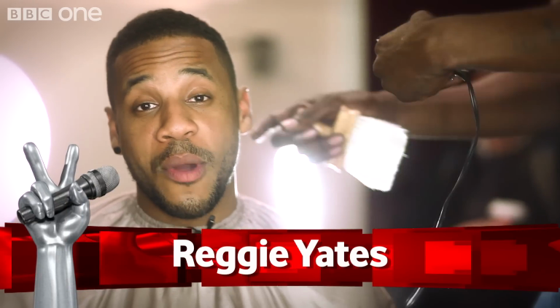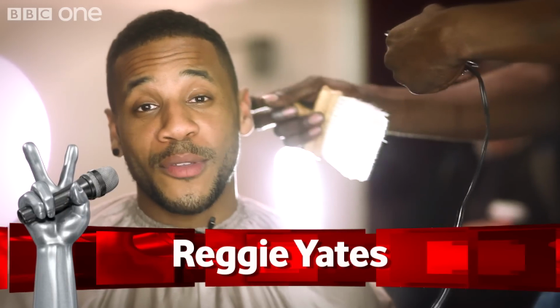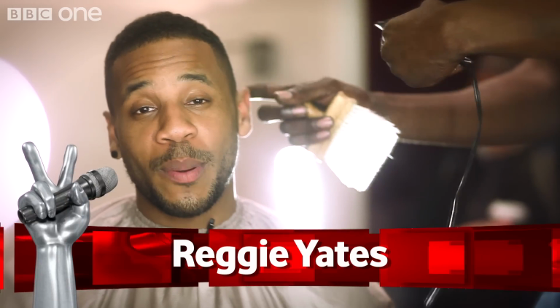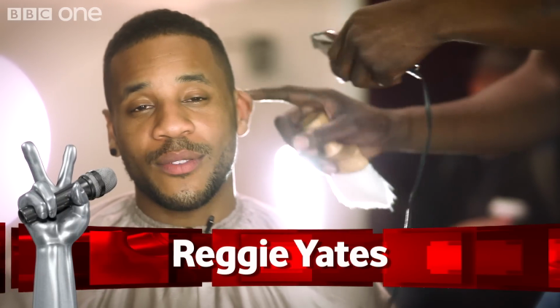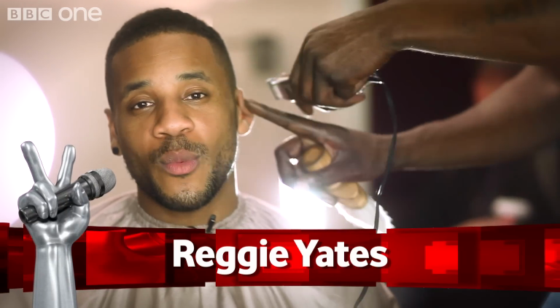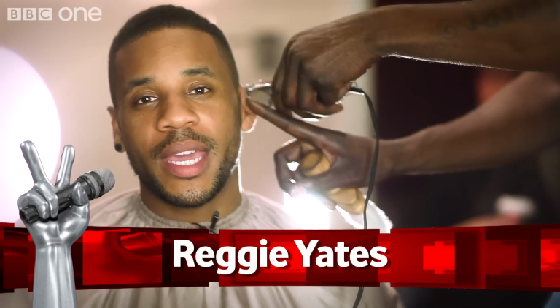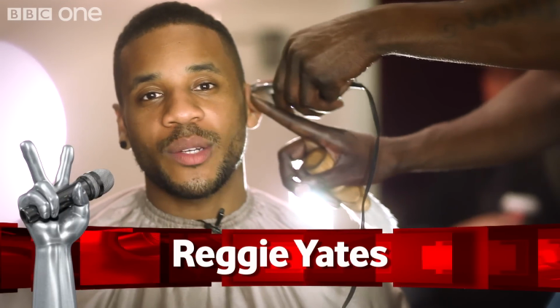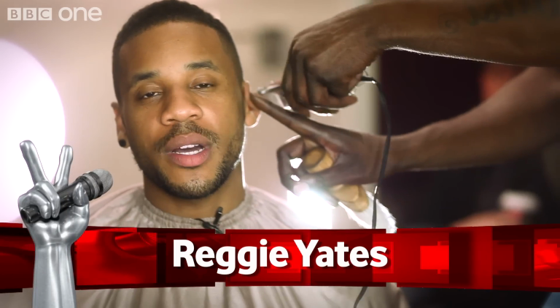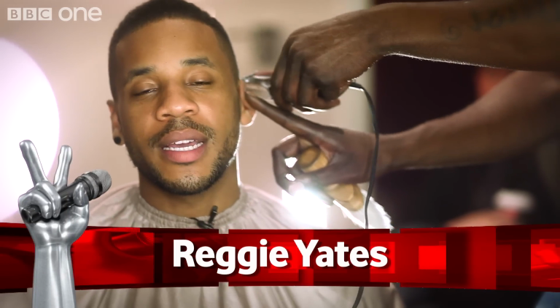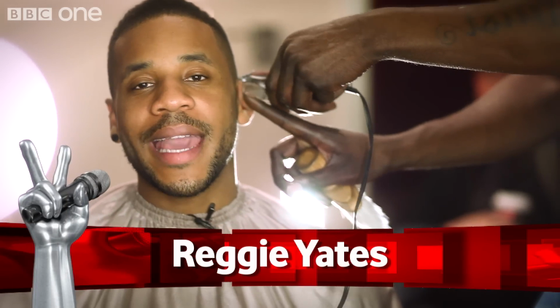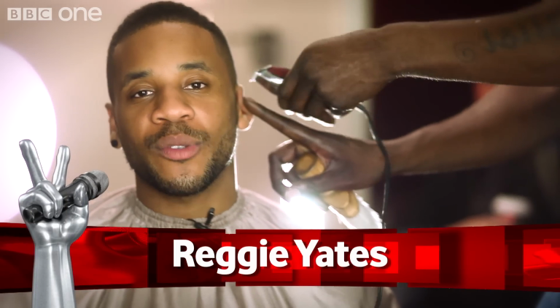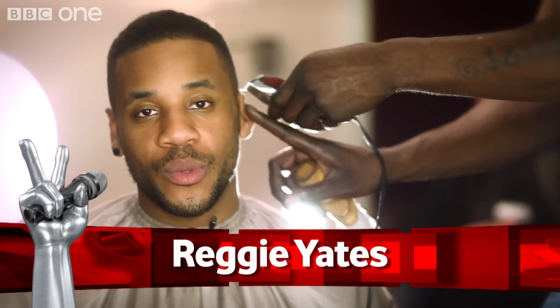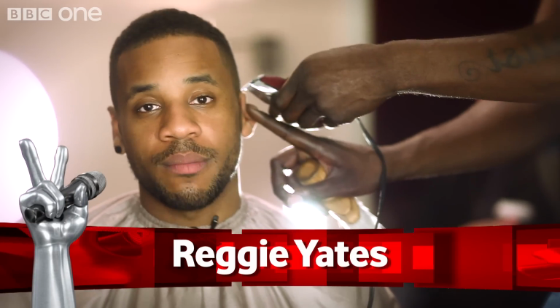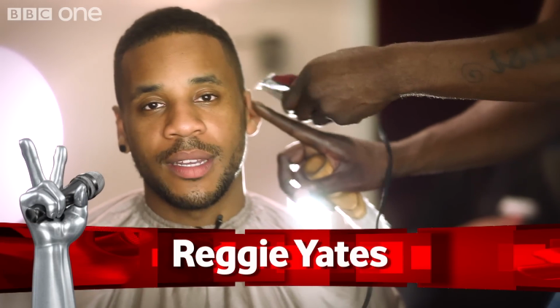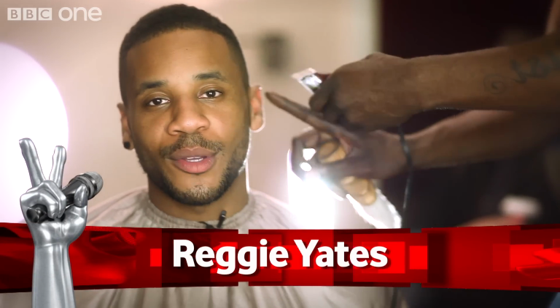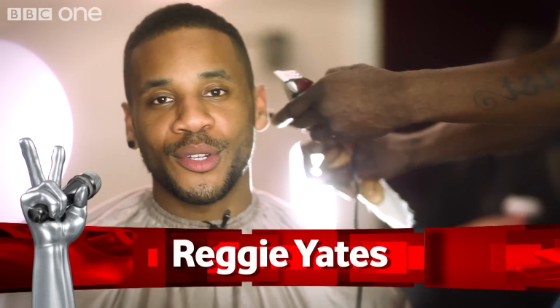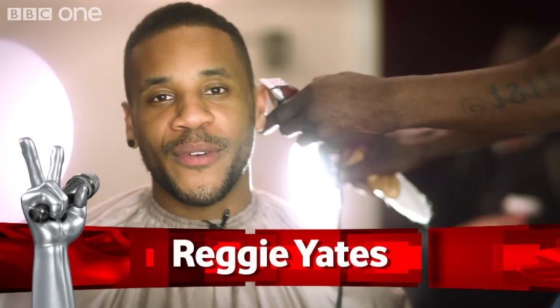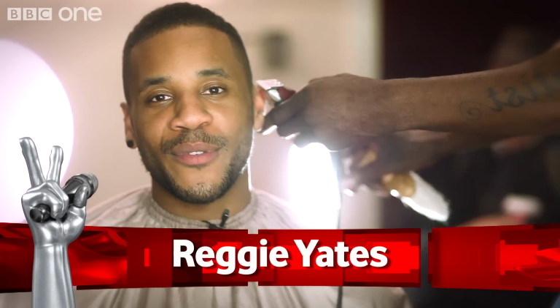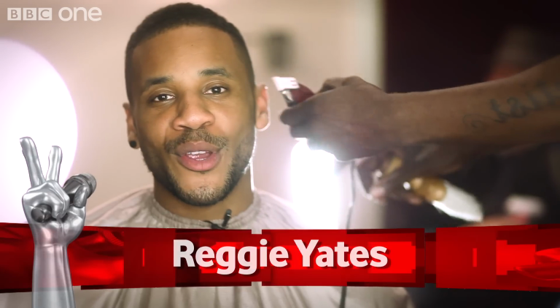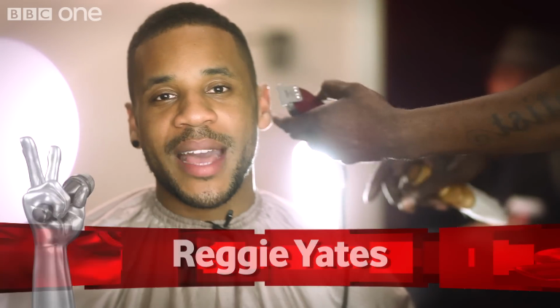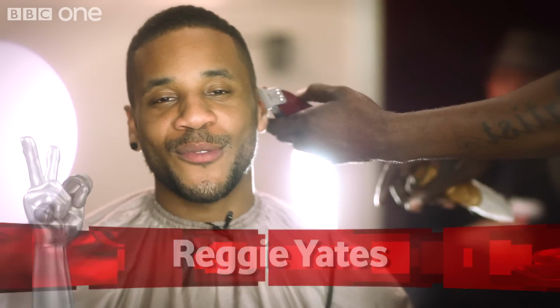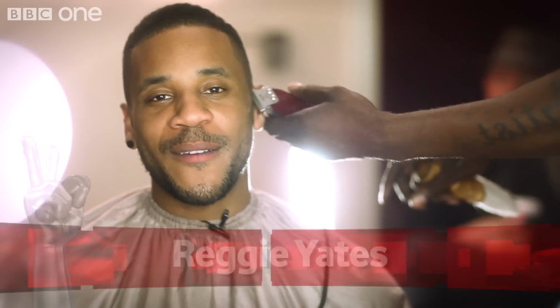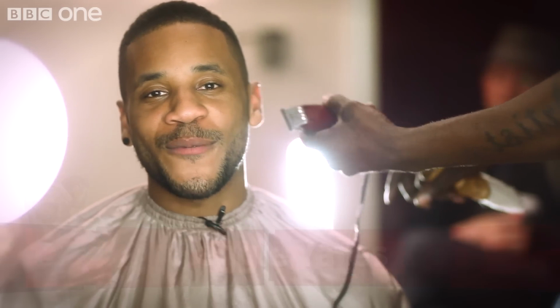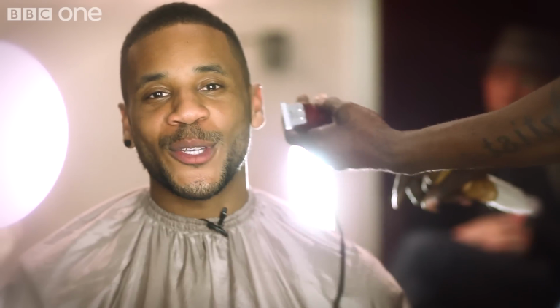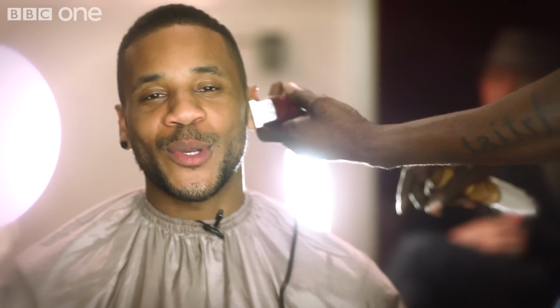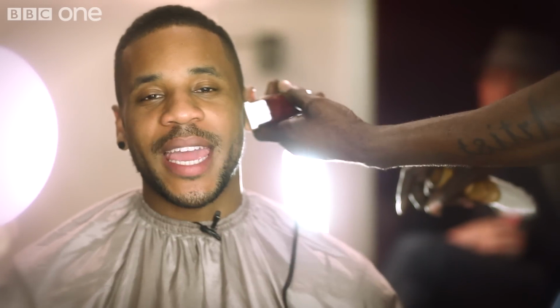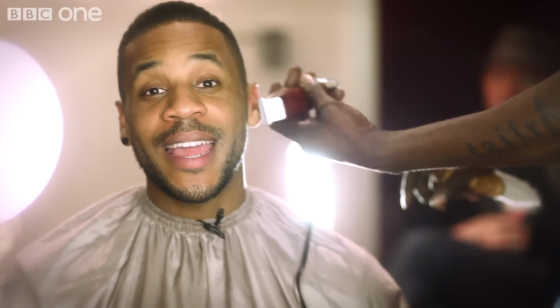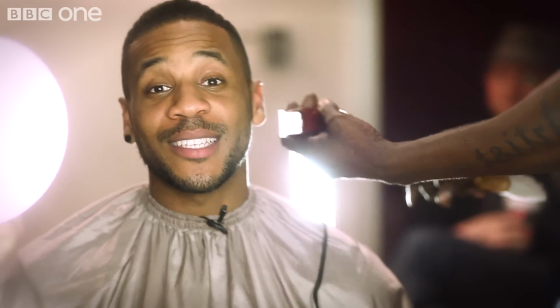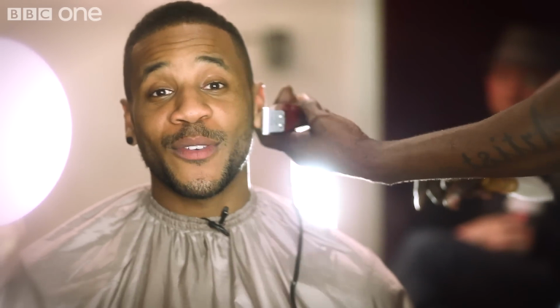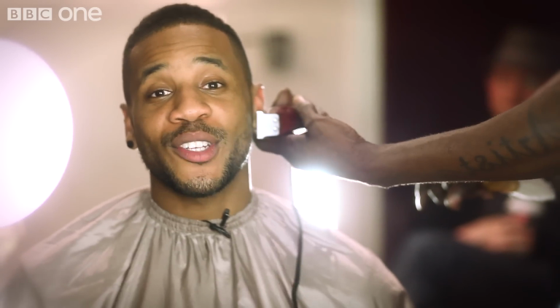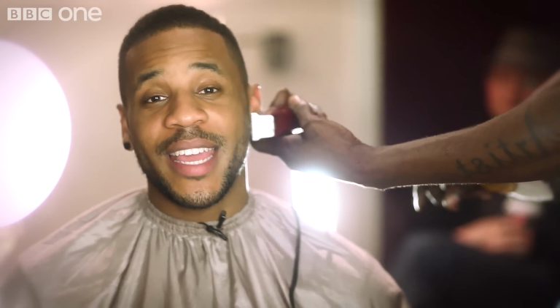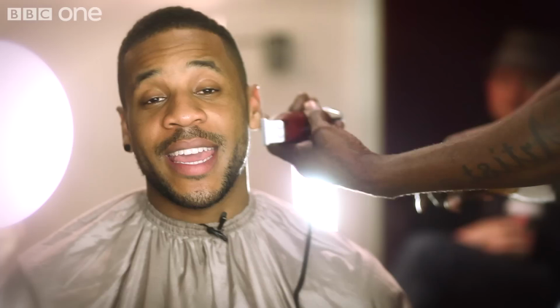Now, whatever your plans for the weekend were, cancel them, because your new favourite show has arrived. The Voice UK is officially here.